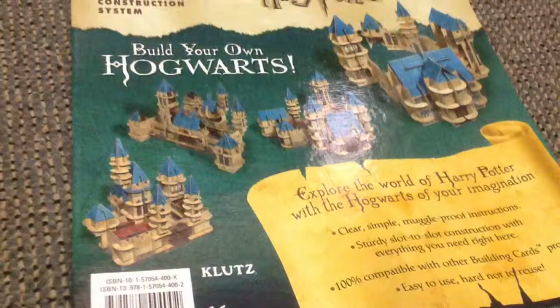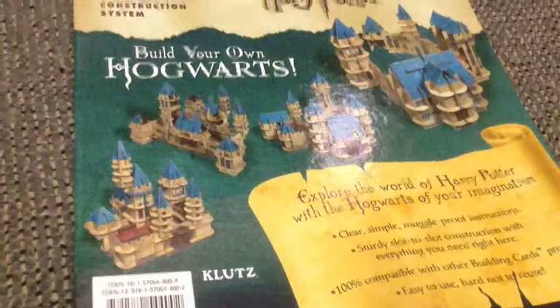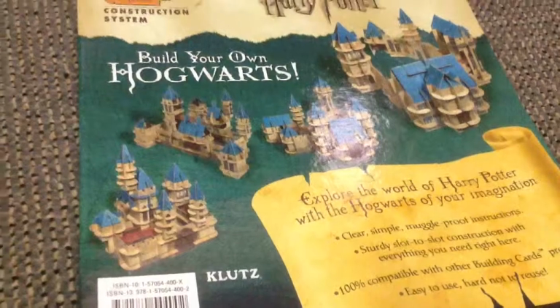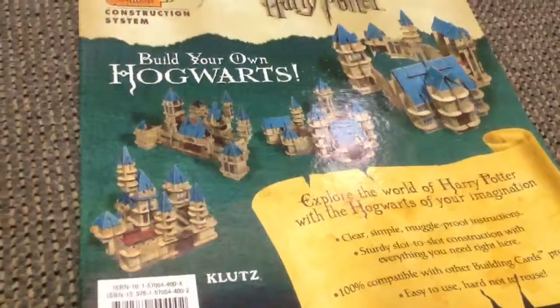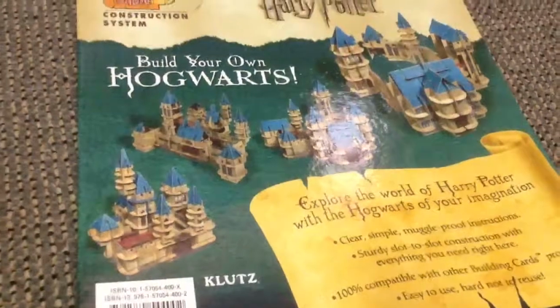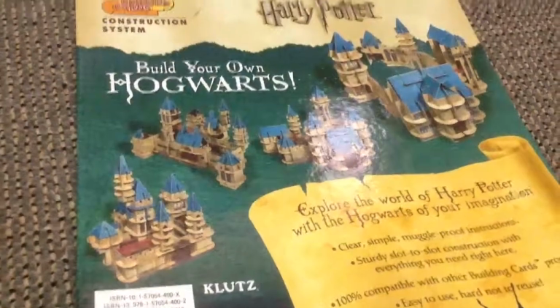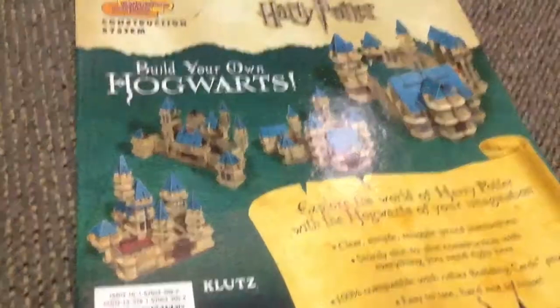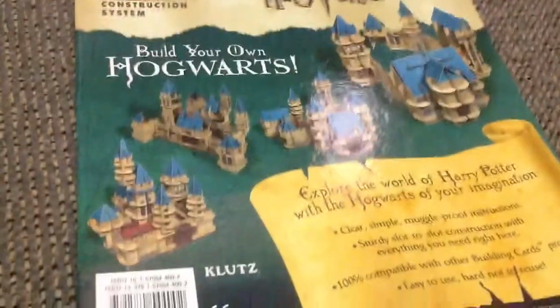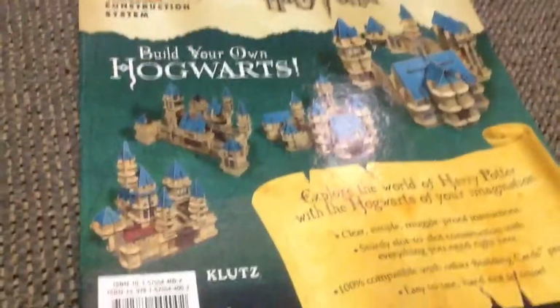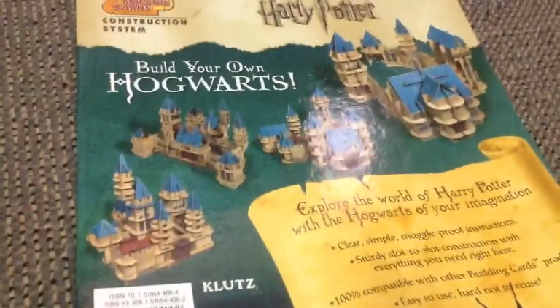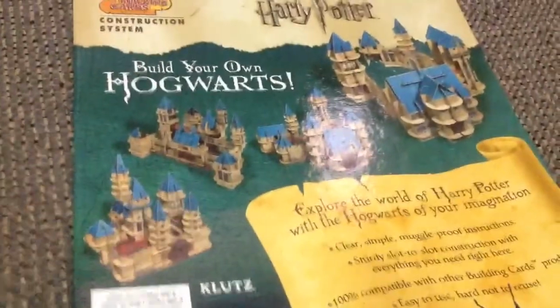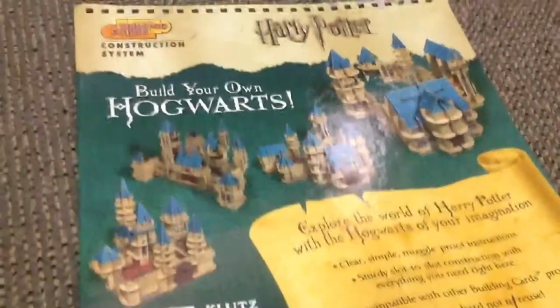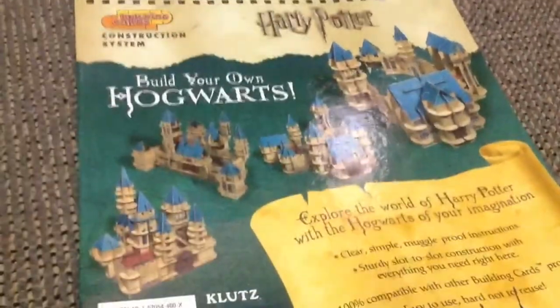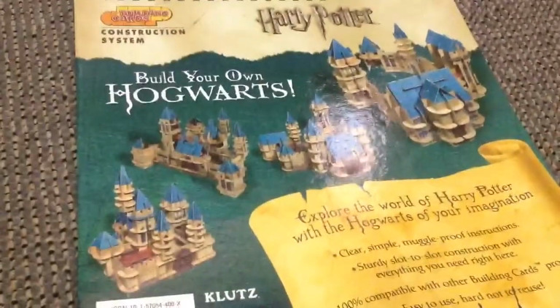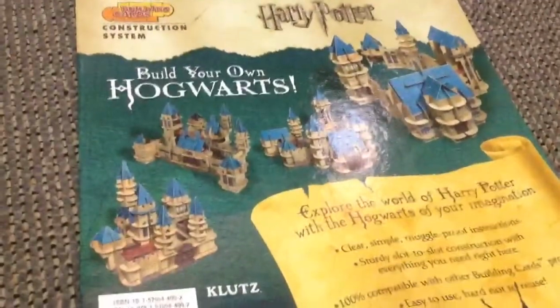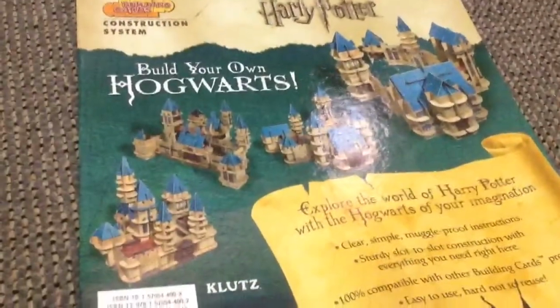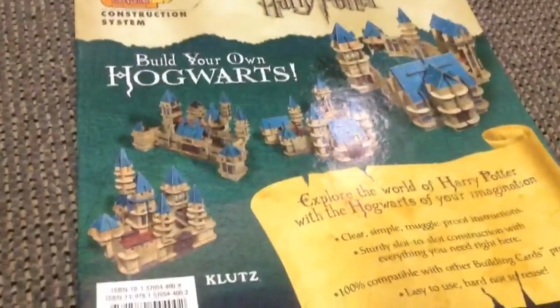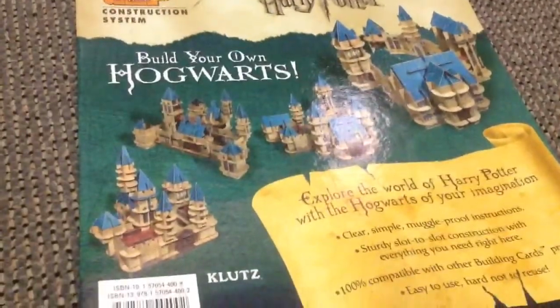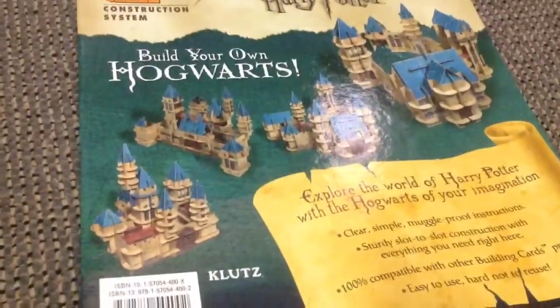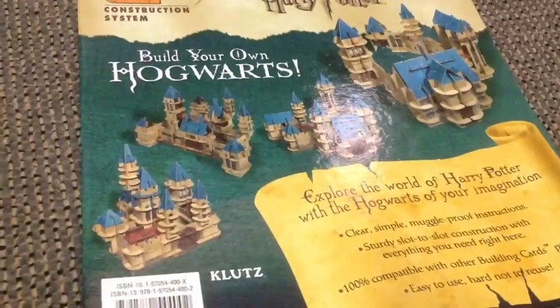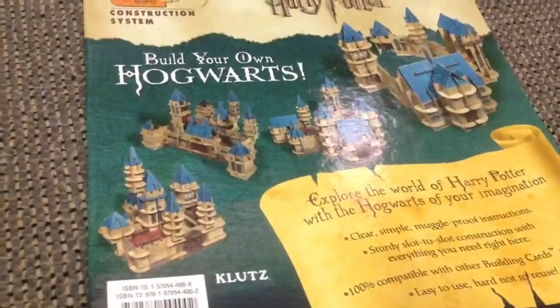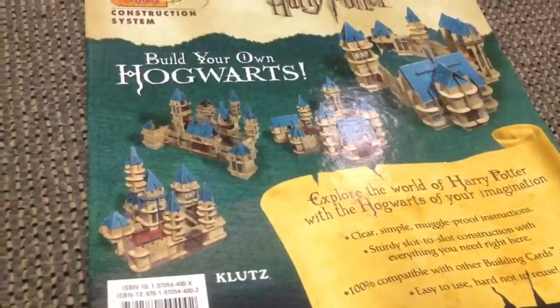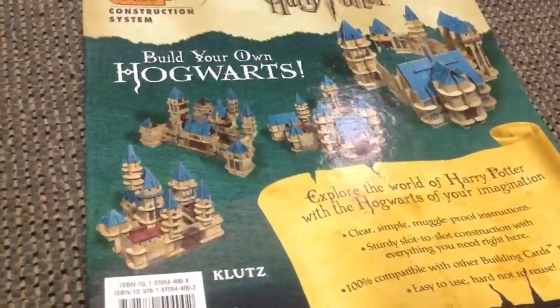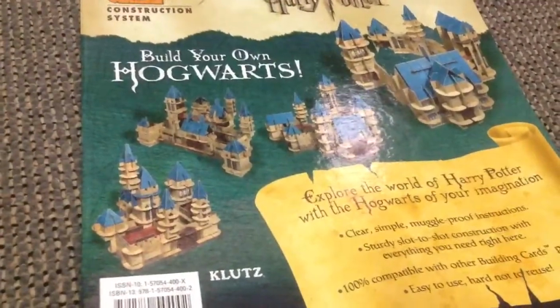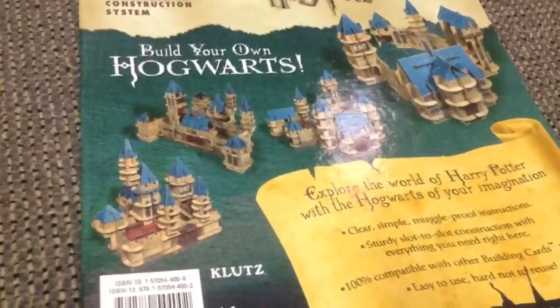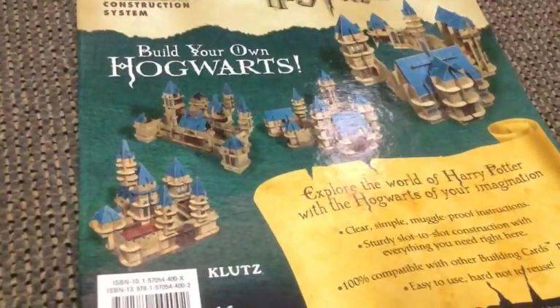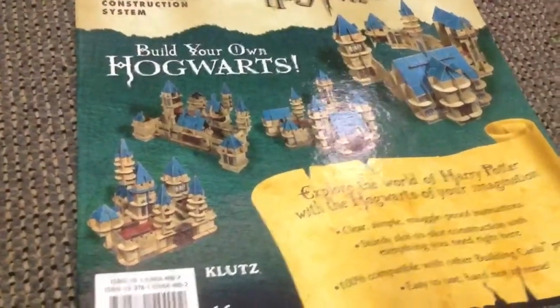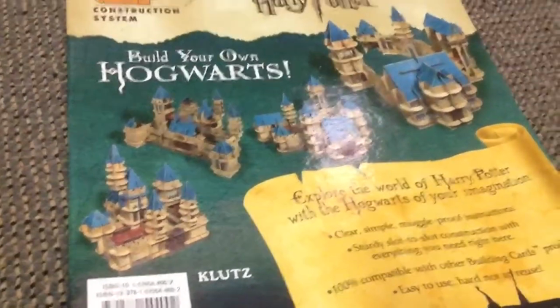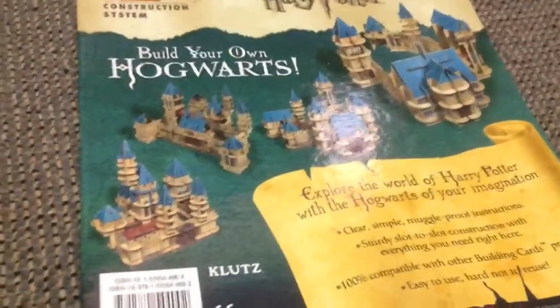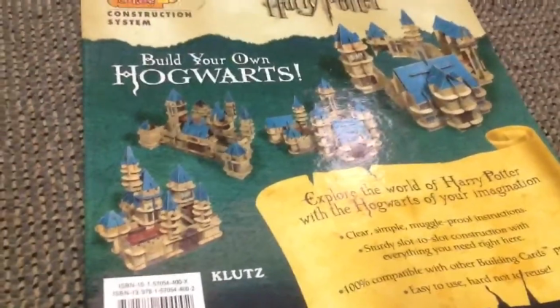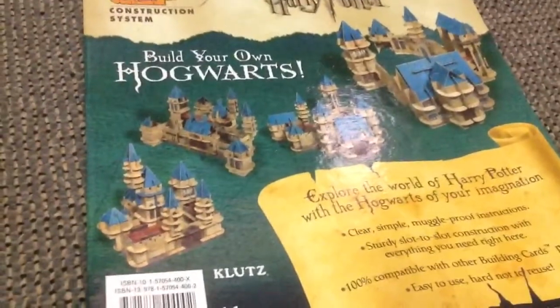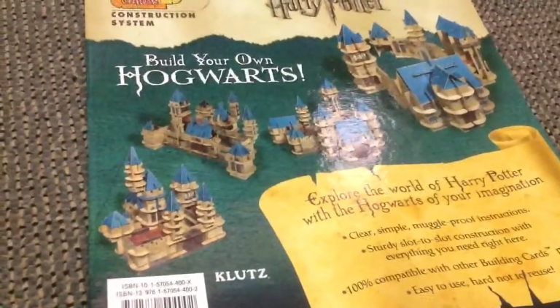Hey YouTube, welcome back to another review. This one is not Lego, but it's Harry Potter.